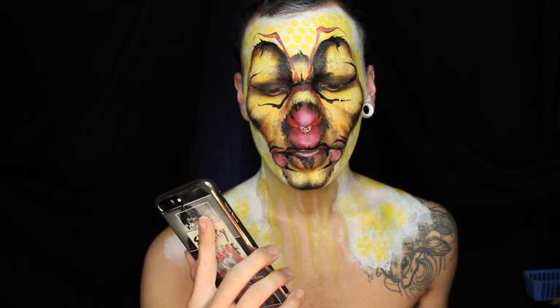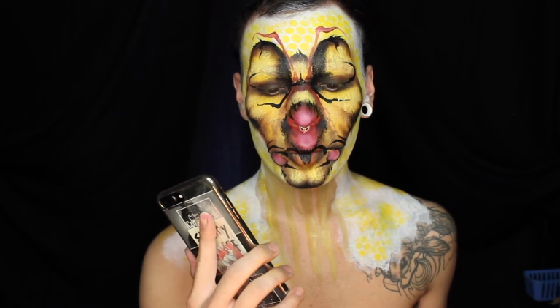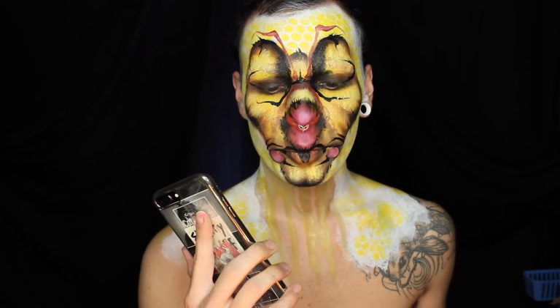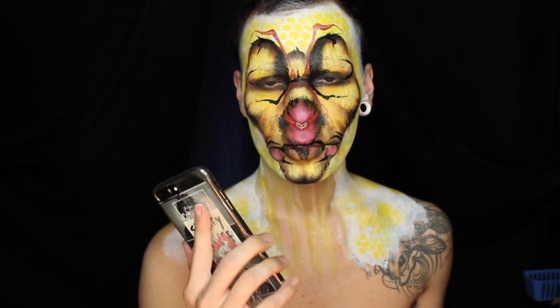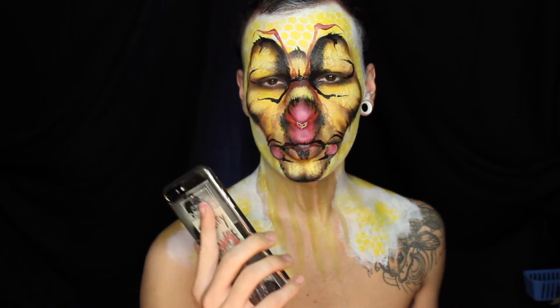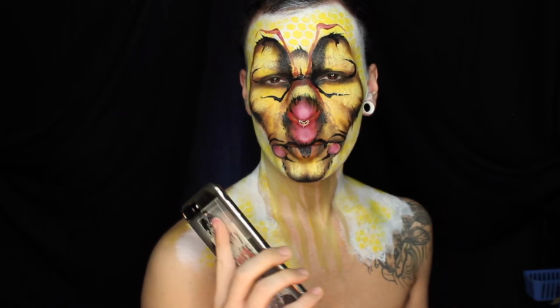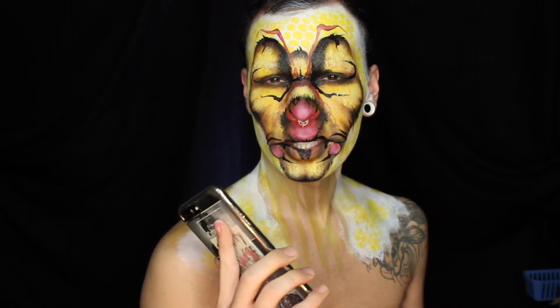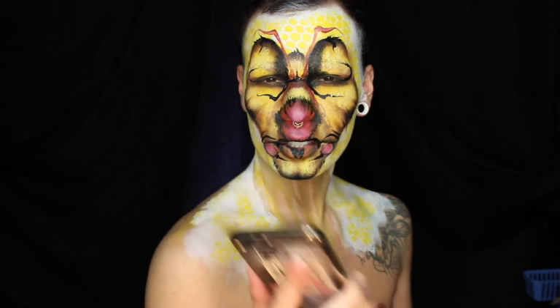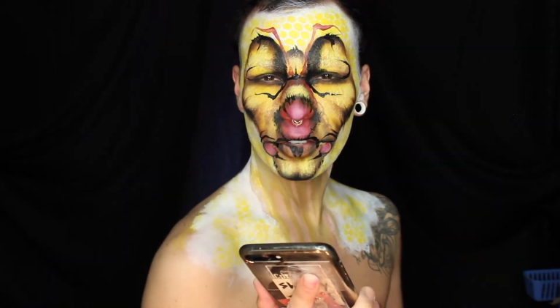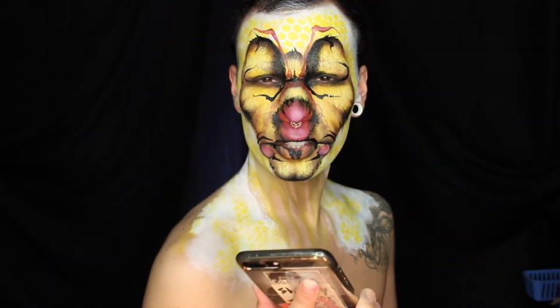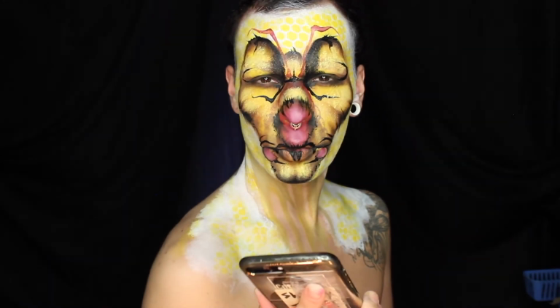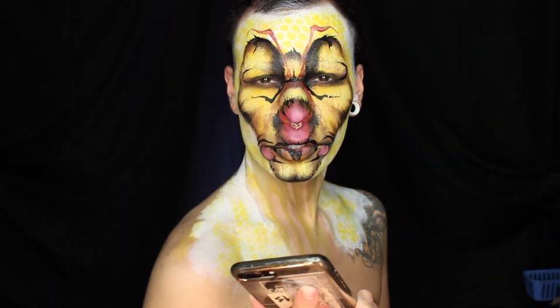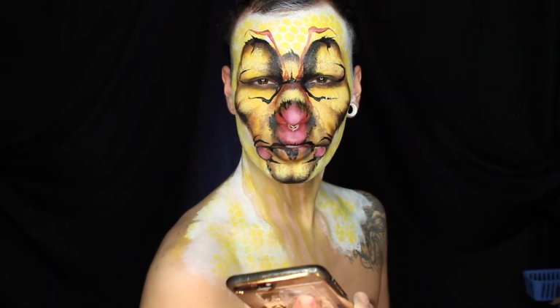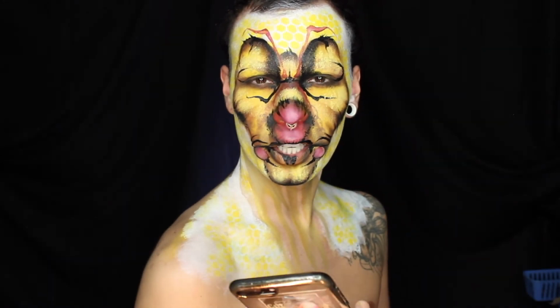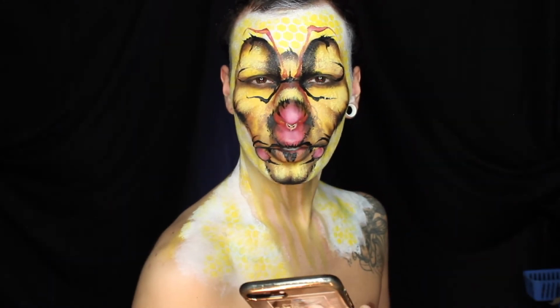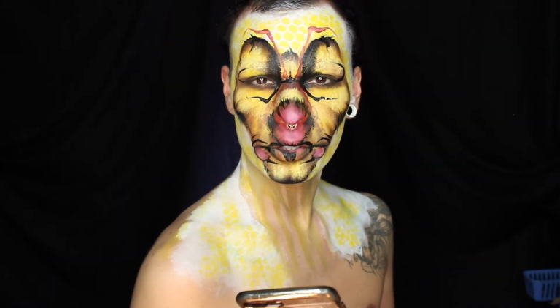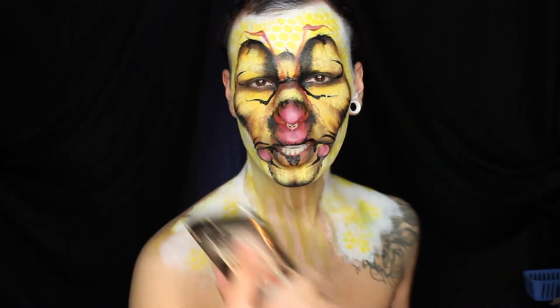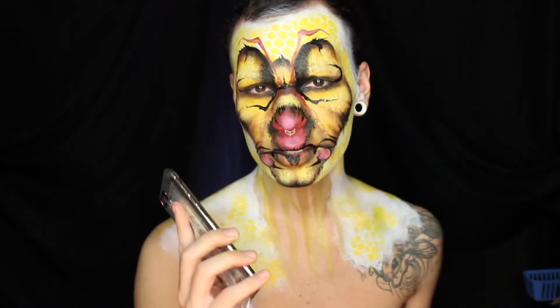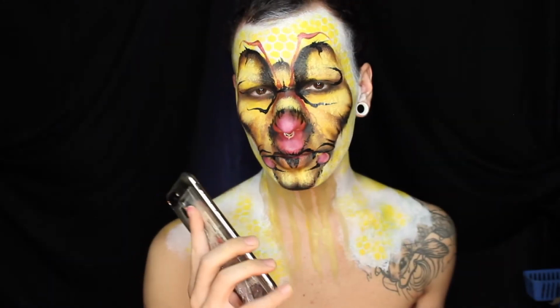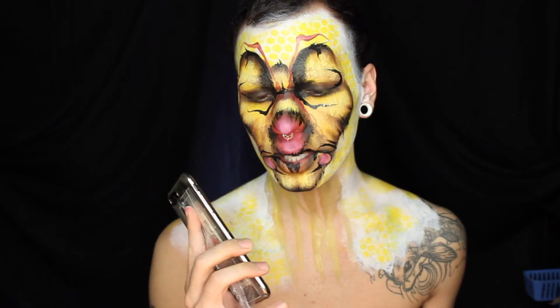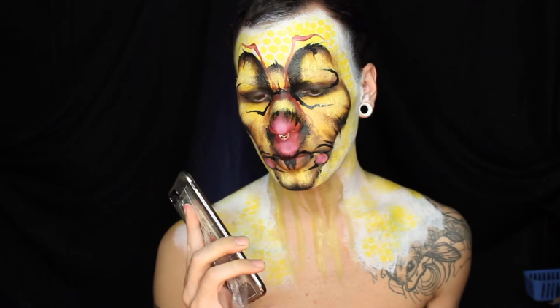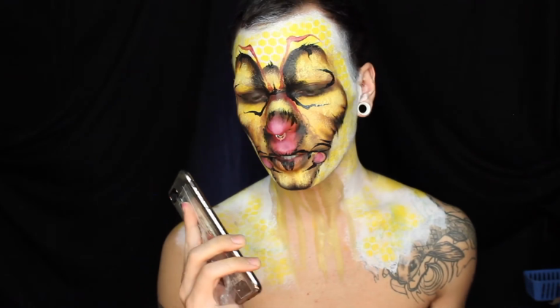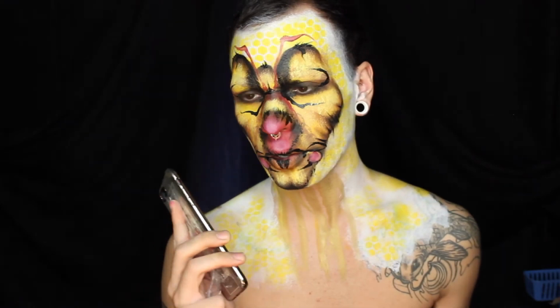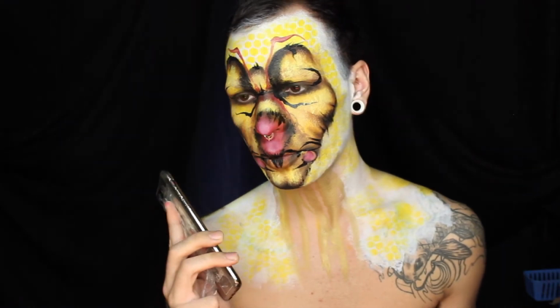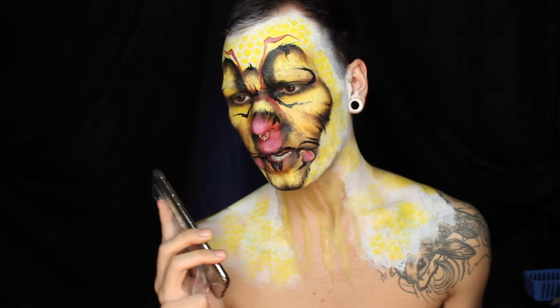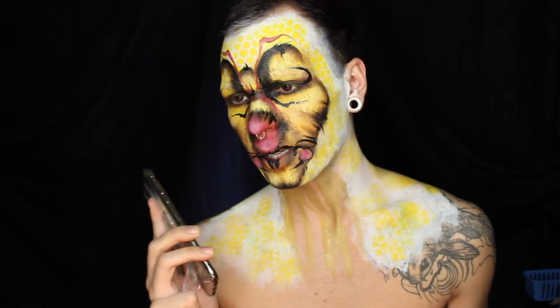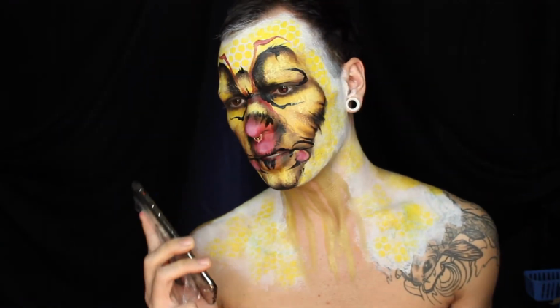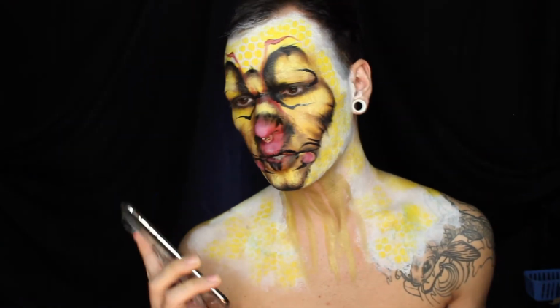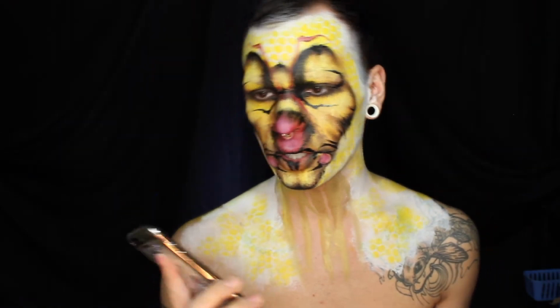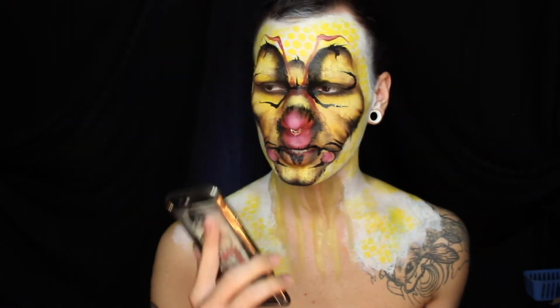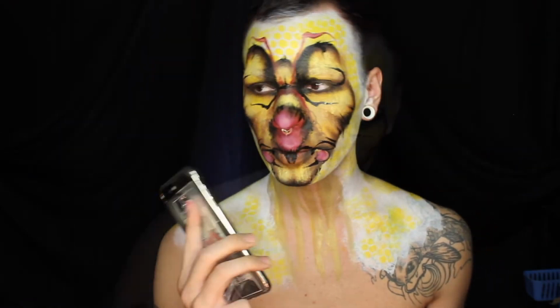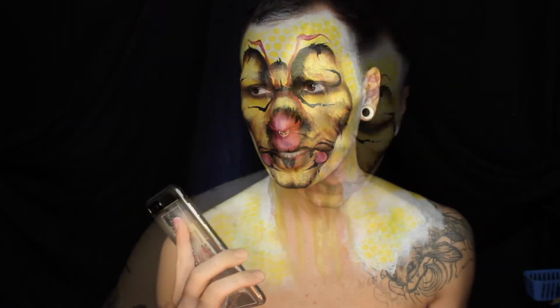I'm in the middle of doing my NYX Face Awards video, so I can't talk right now, but I'll call you back in just a minute.